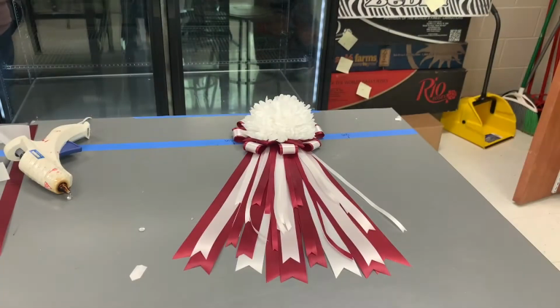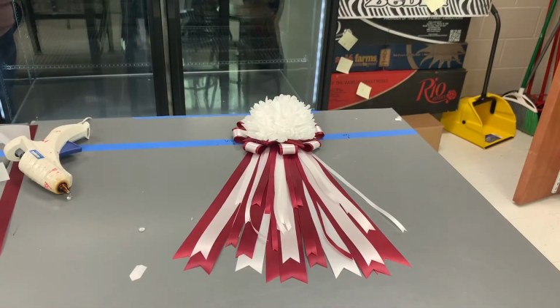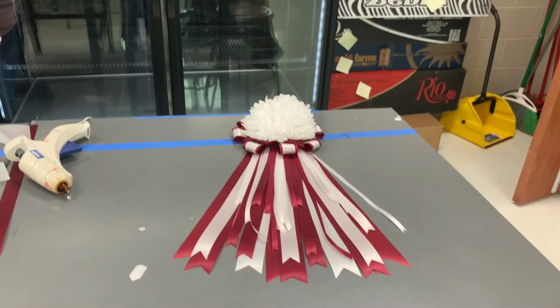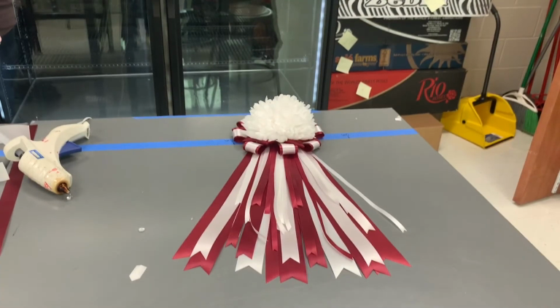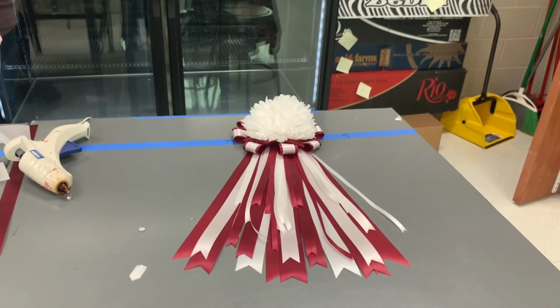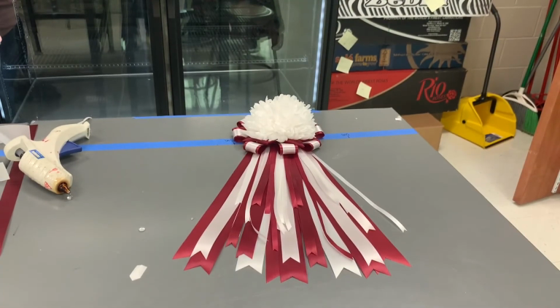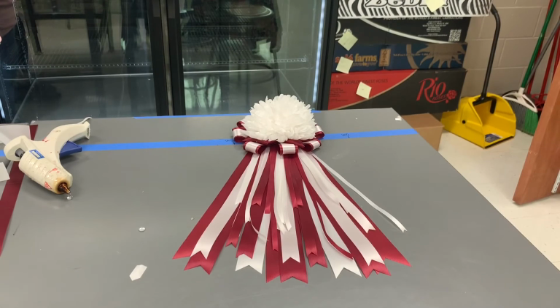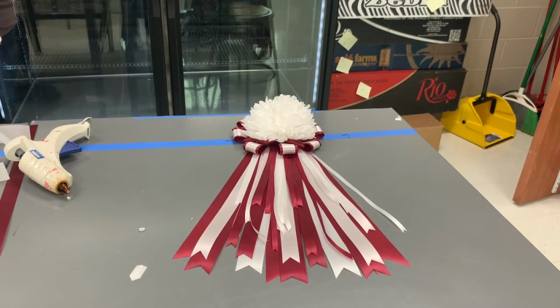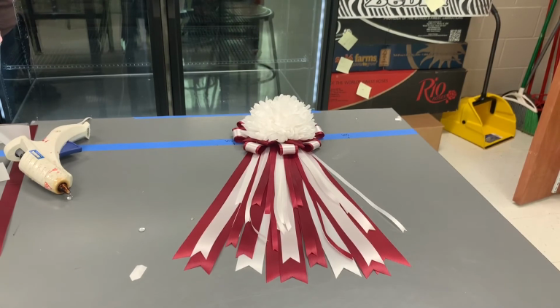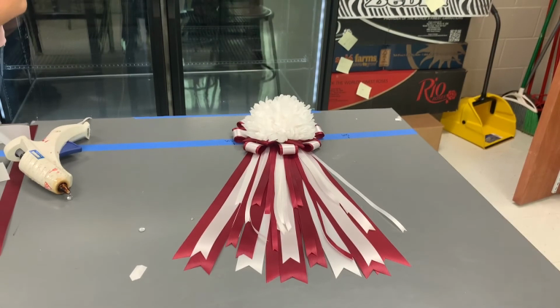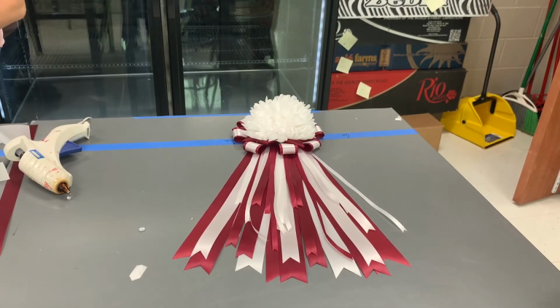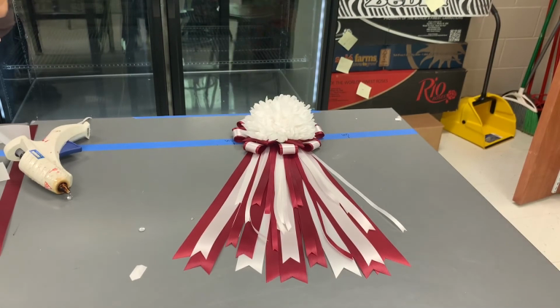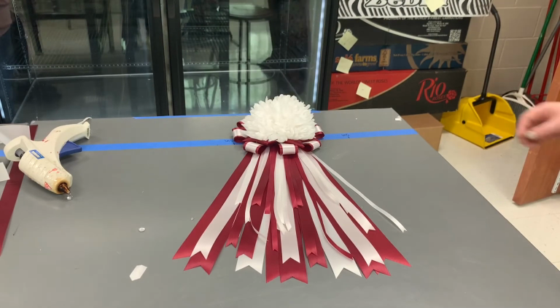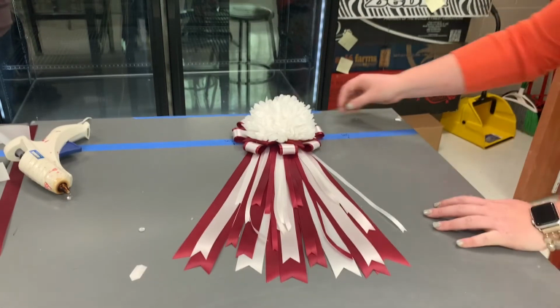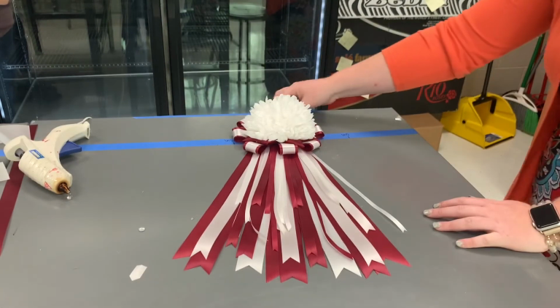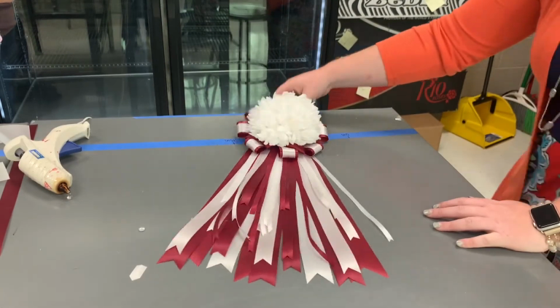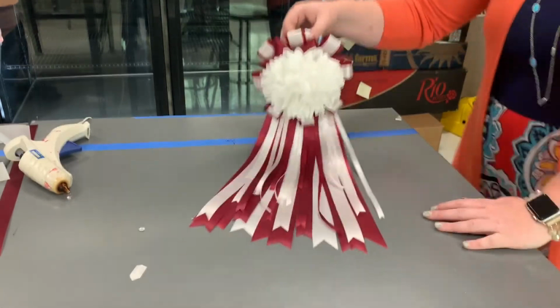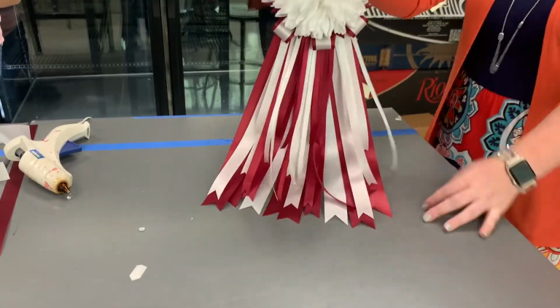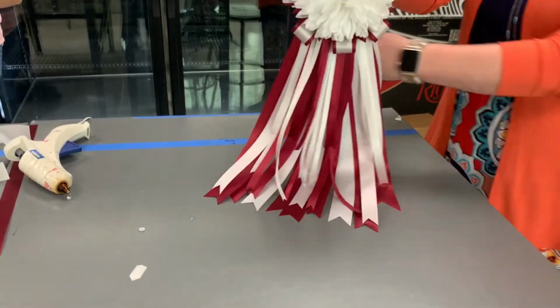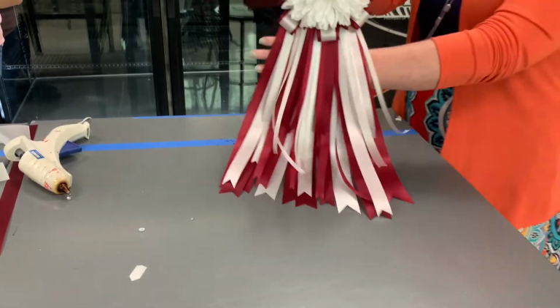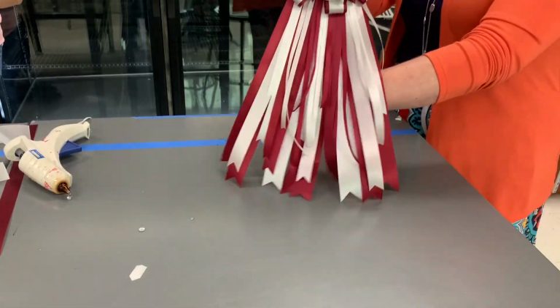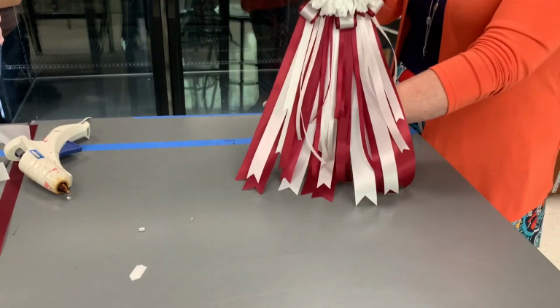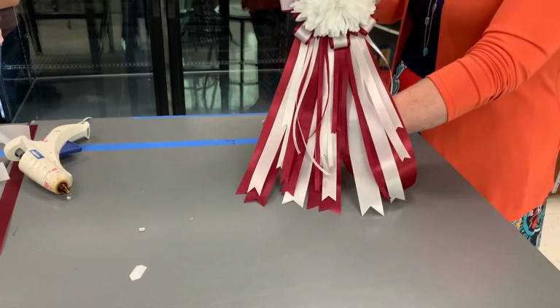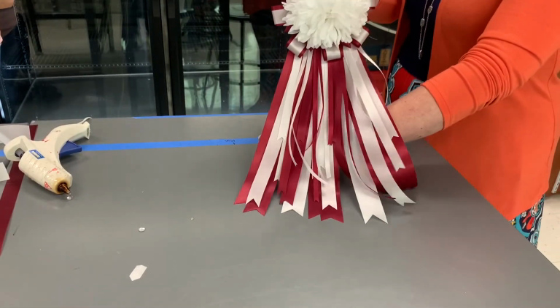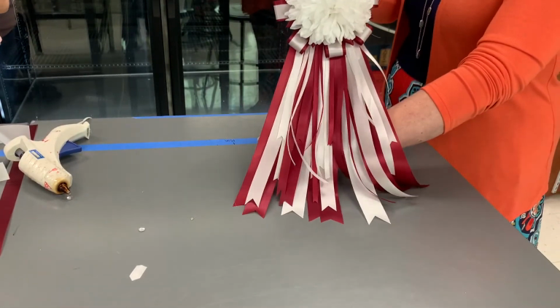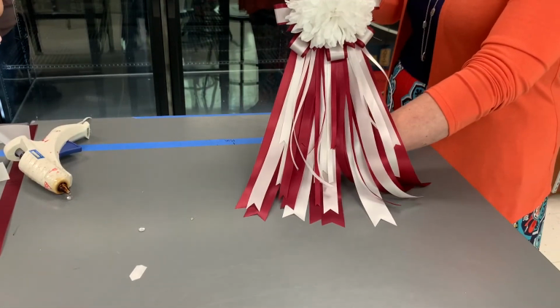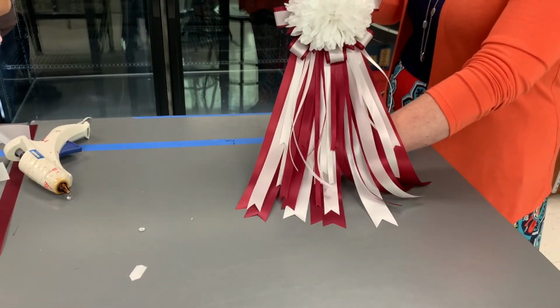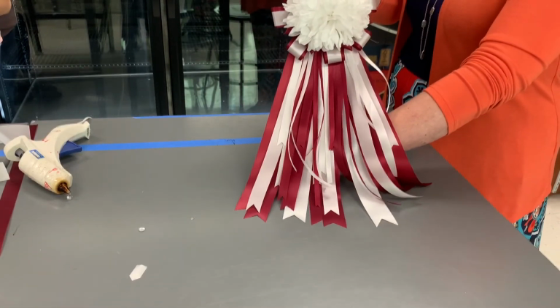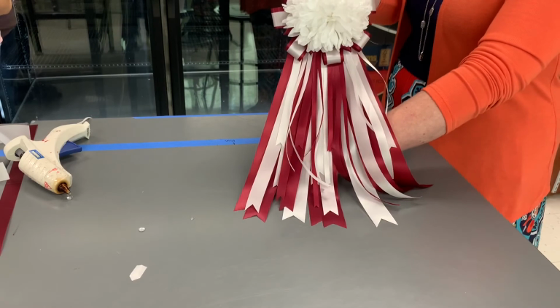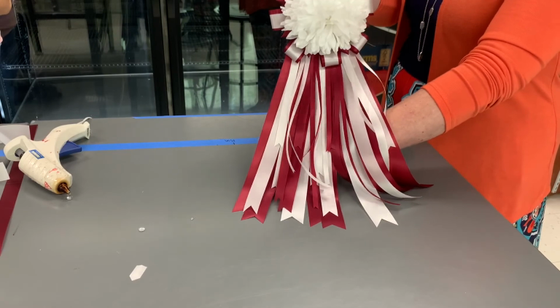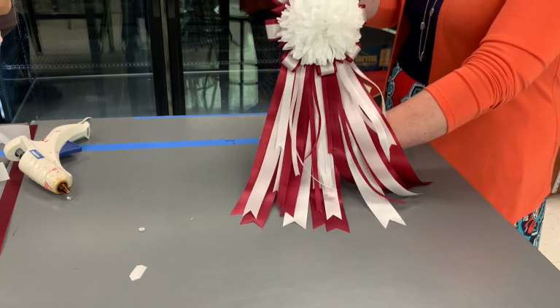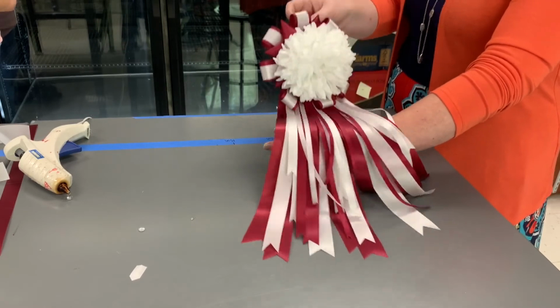And this is how to make a mum. If you have any questions, feel free to email me. I hope you enjoyed making it as much as I did.